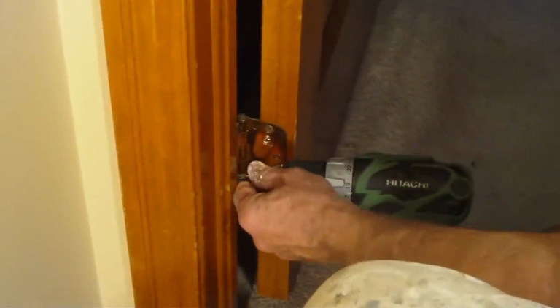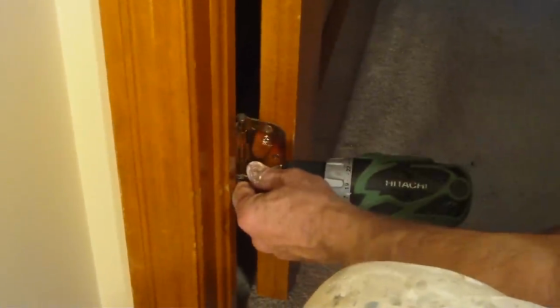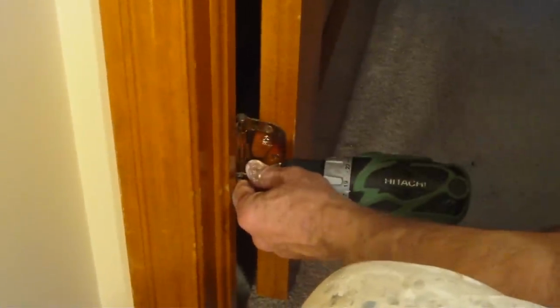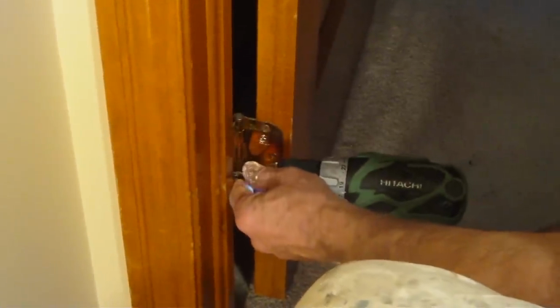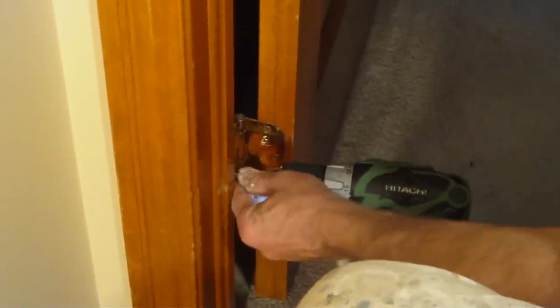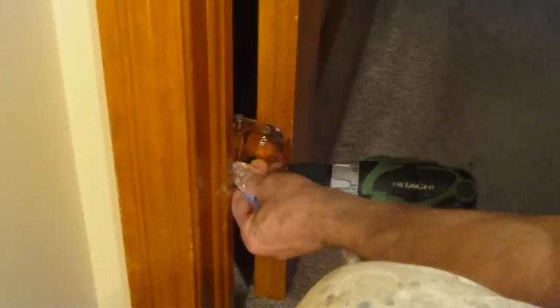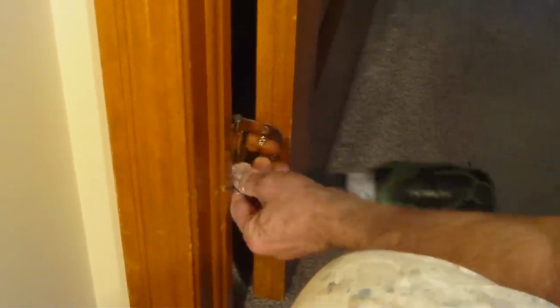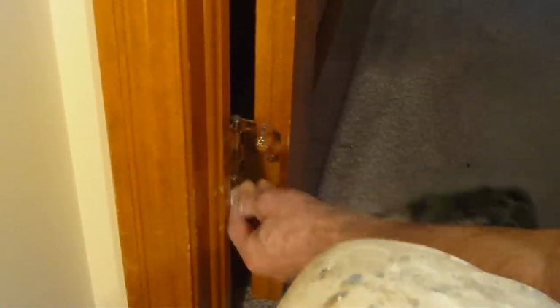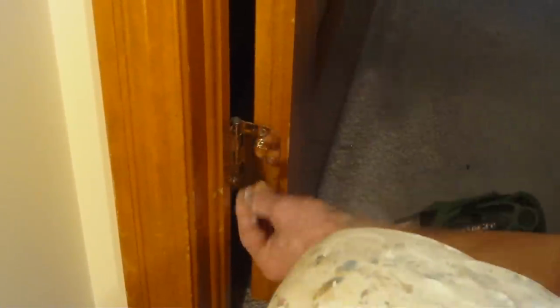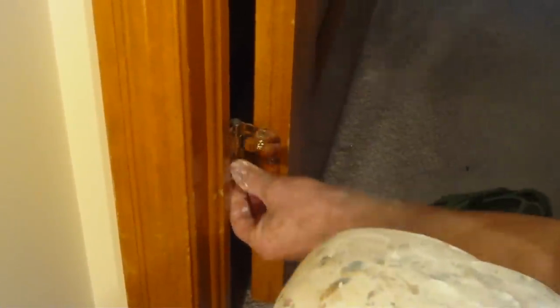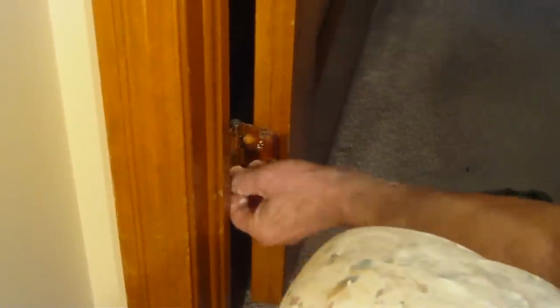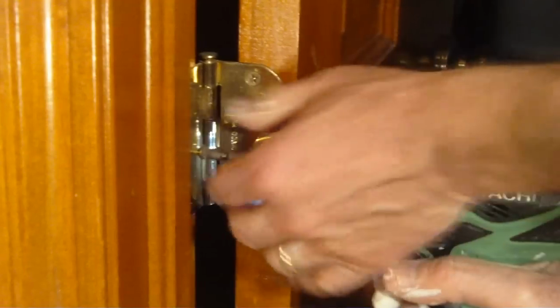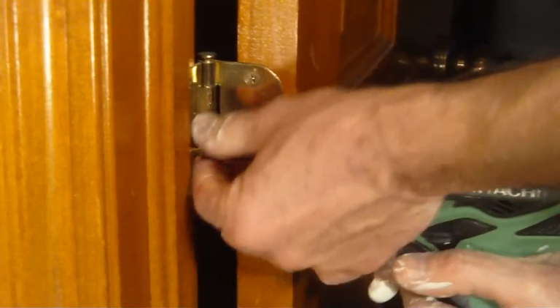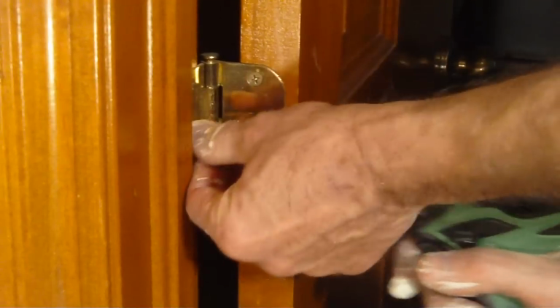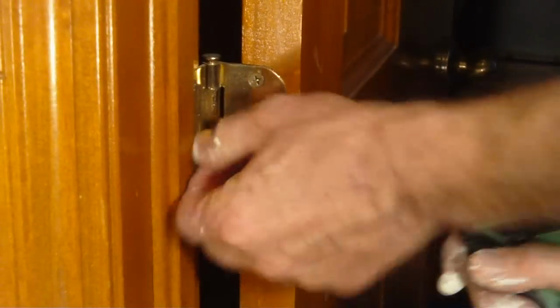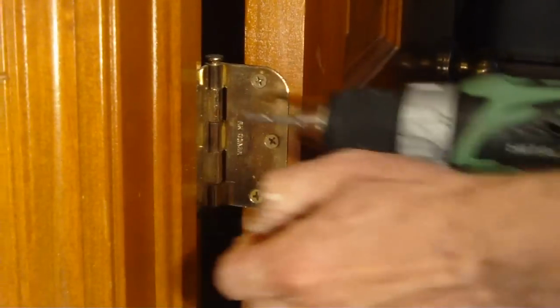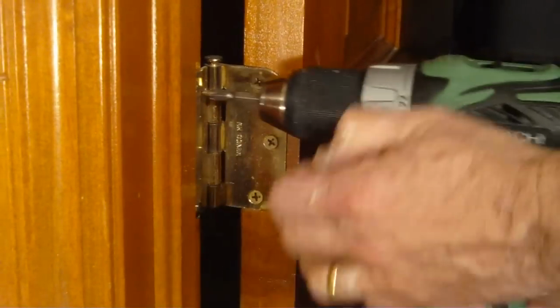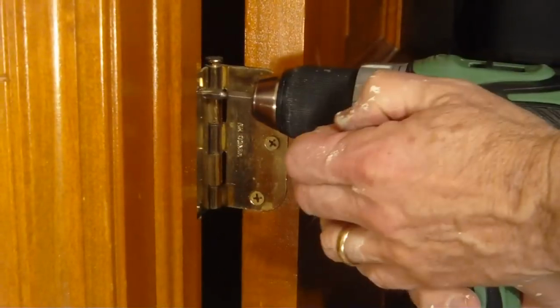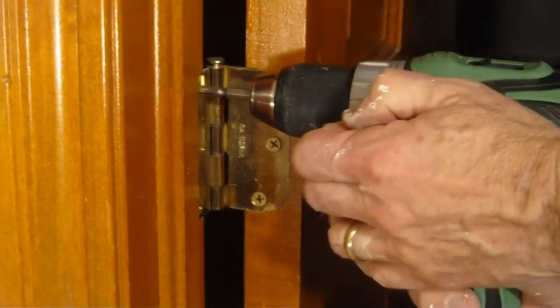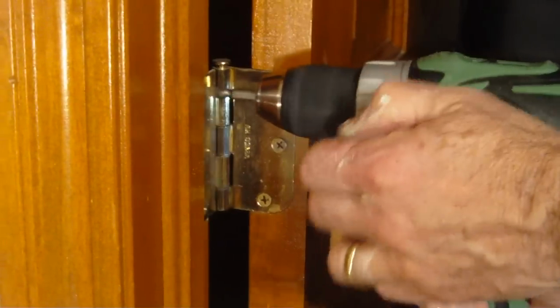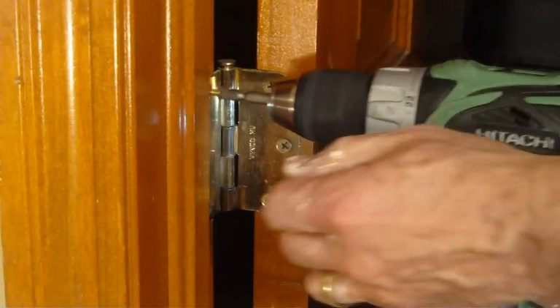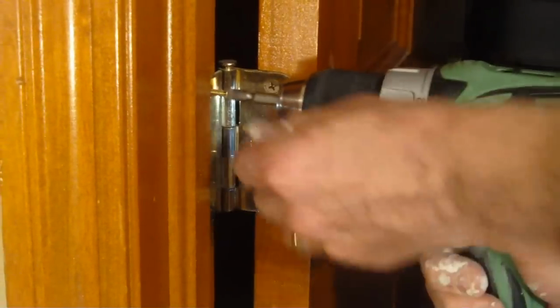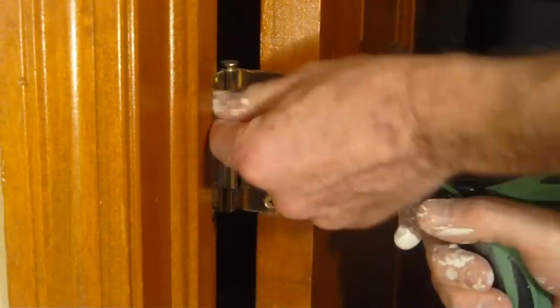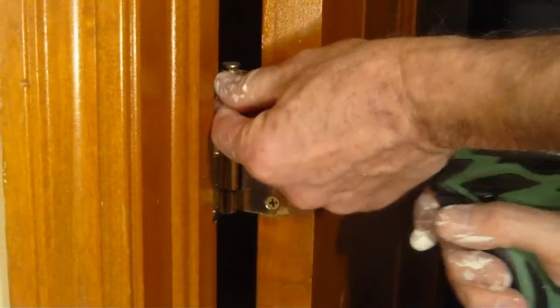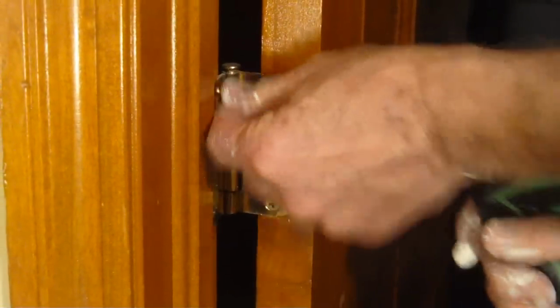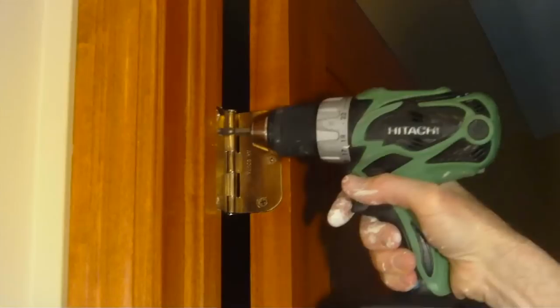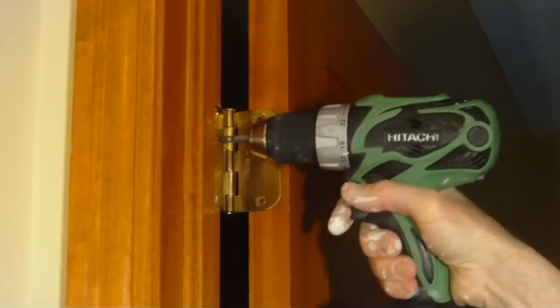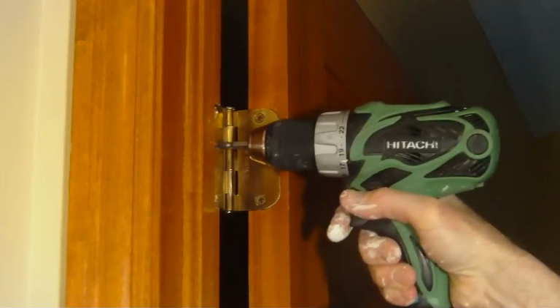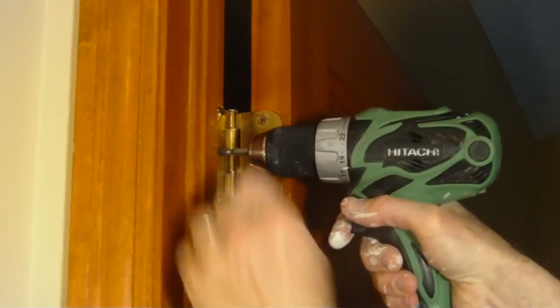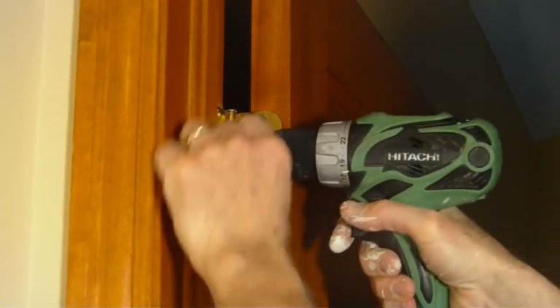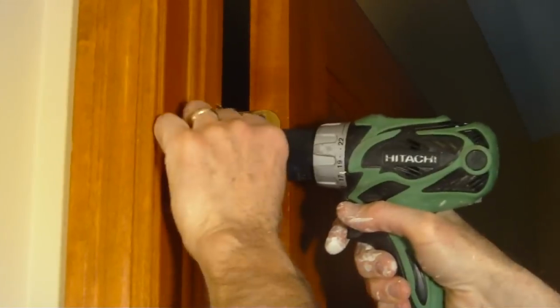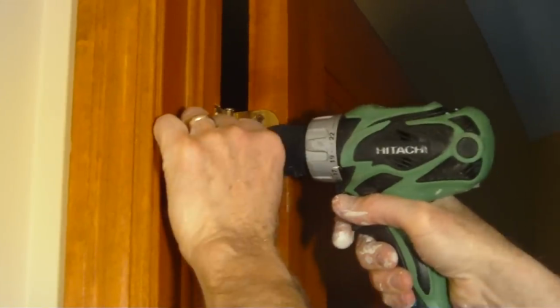When we're doing interior trim like this, we take everything off — the doors, the window latches.